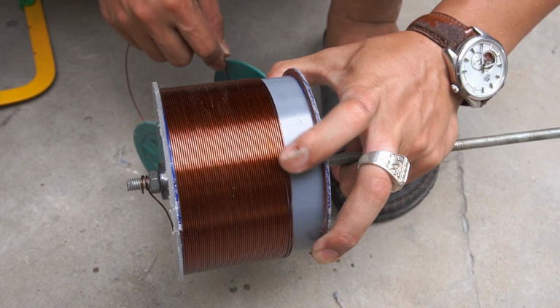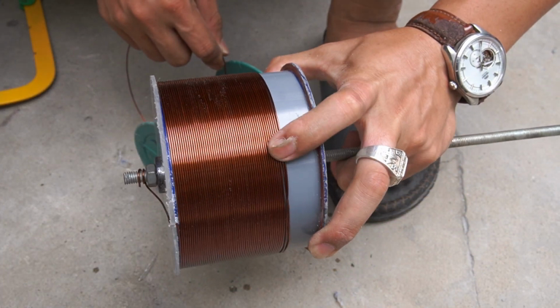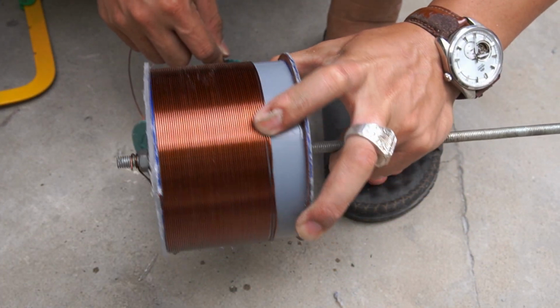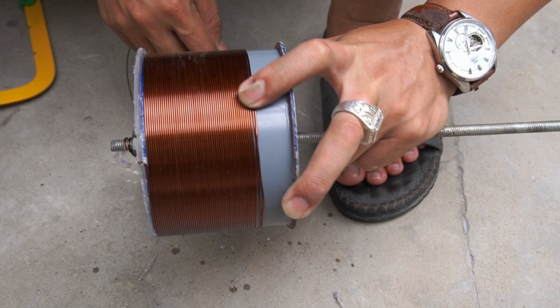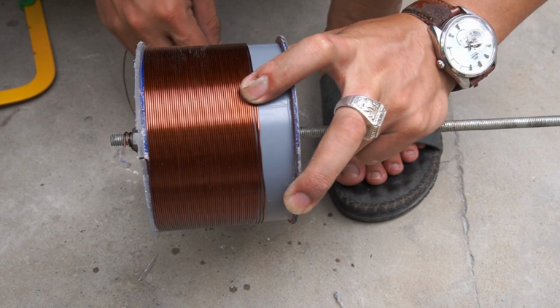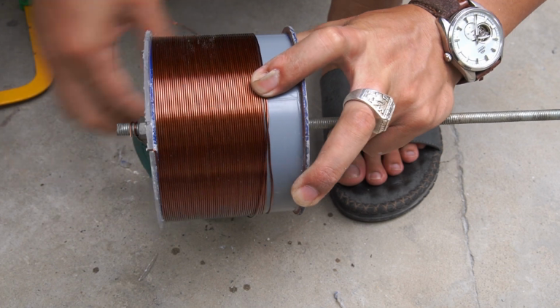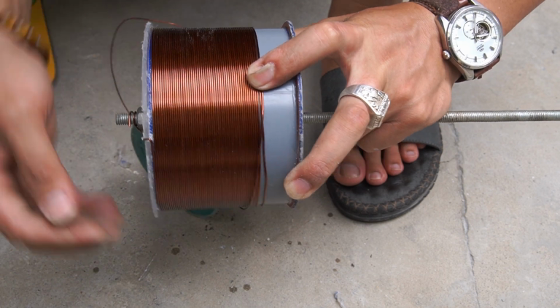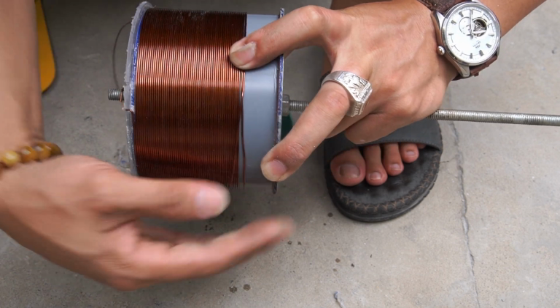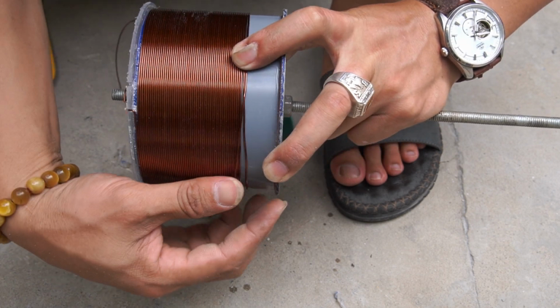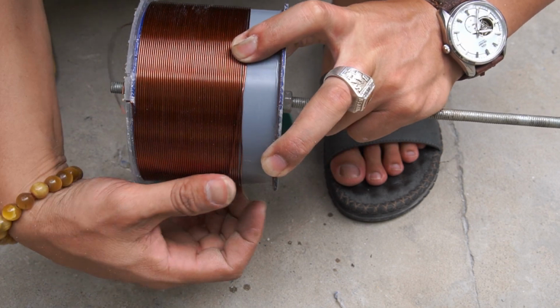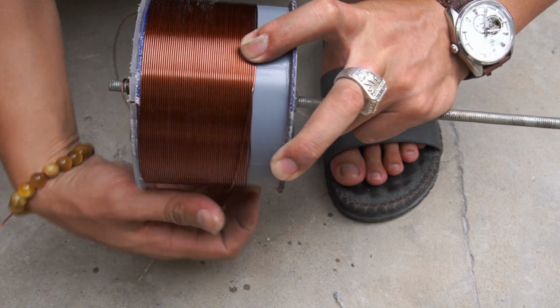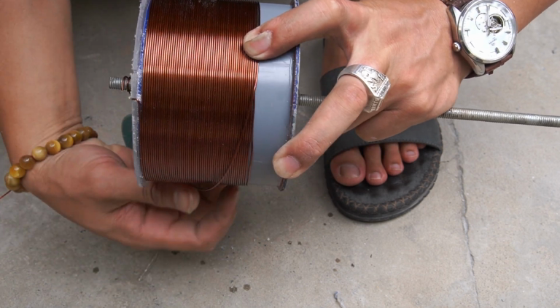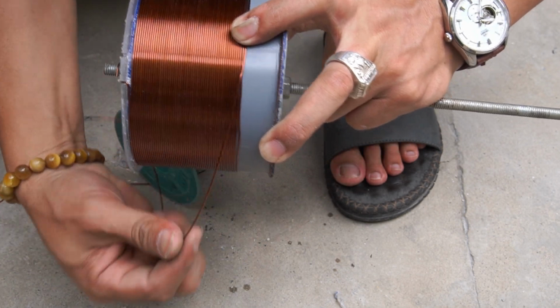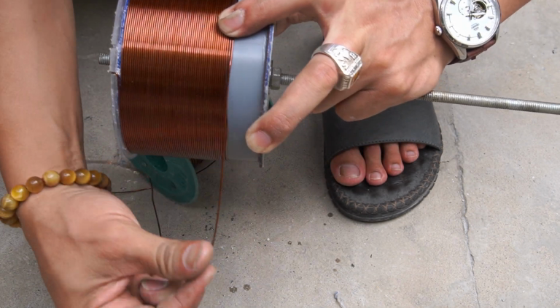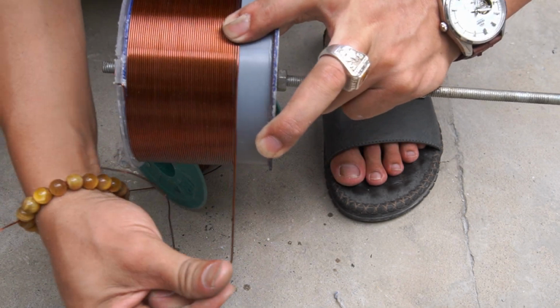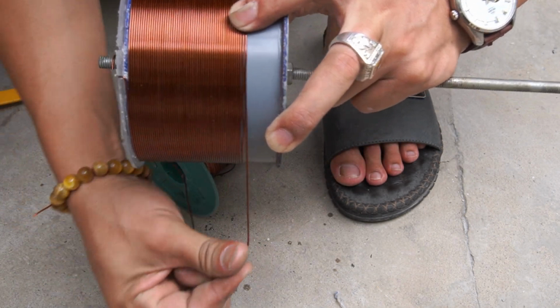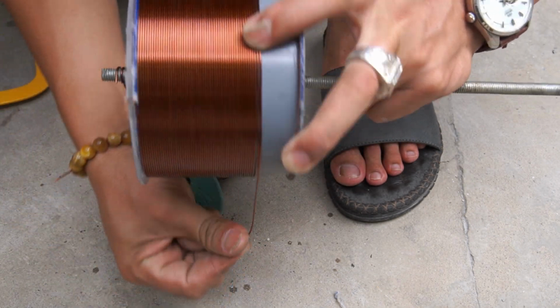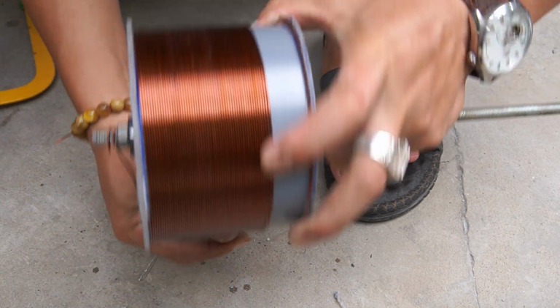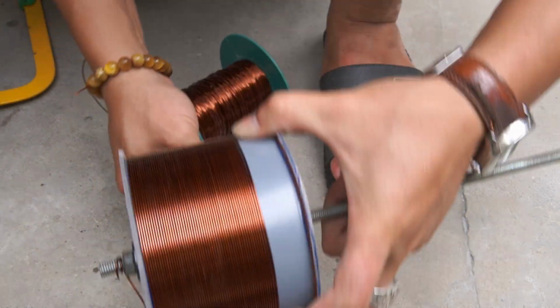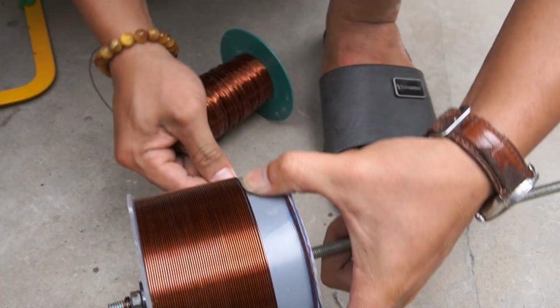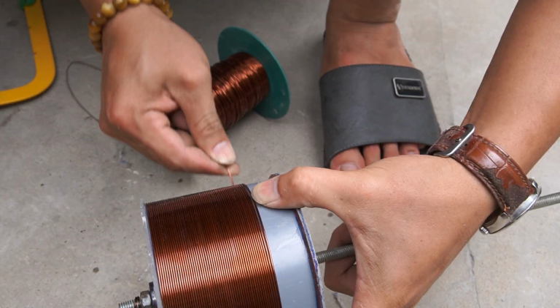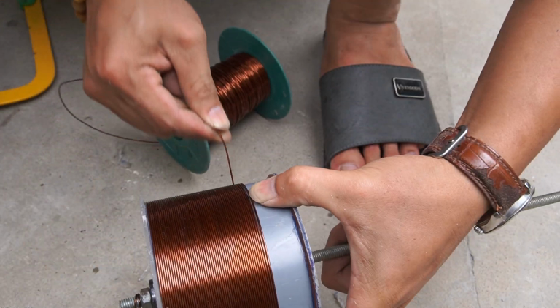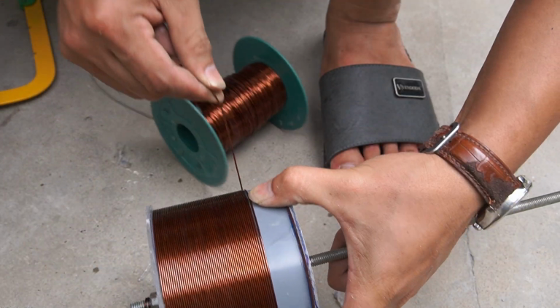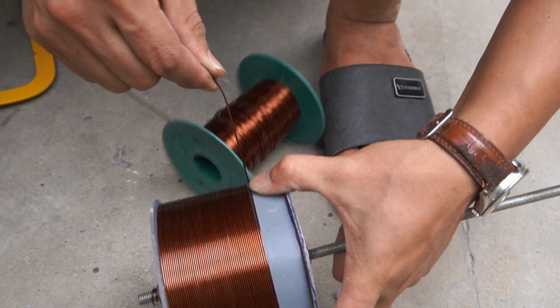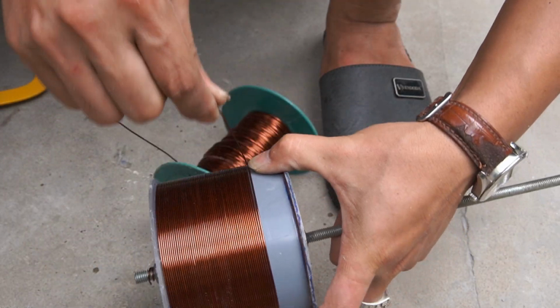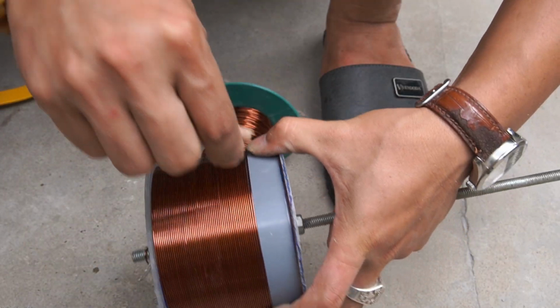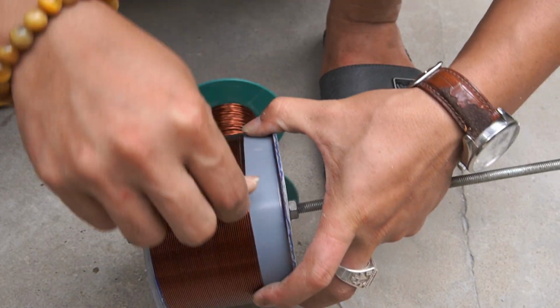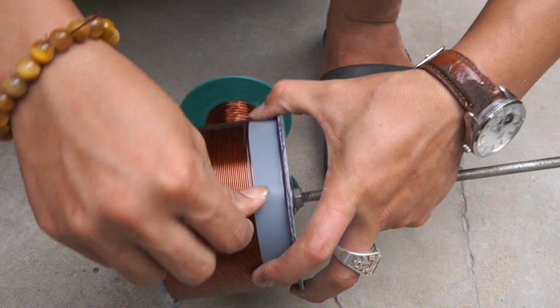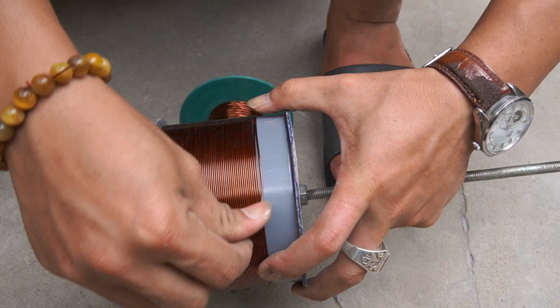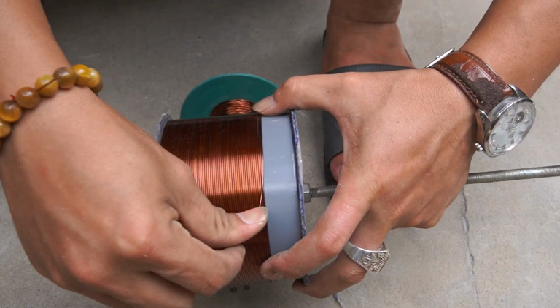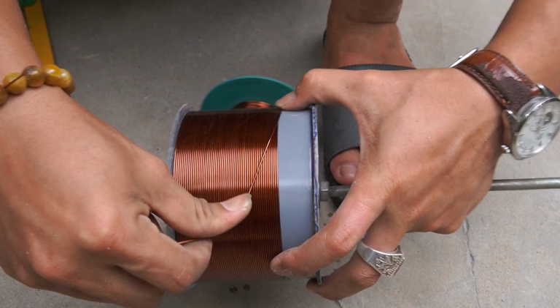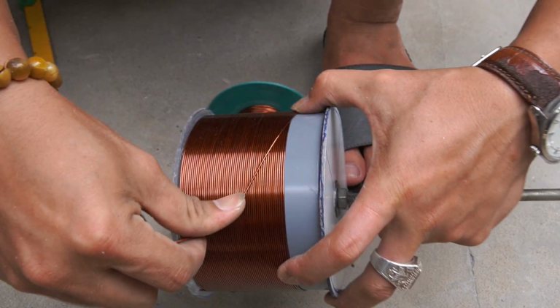I used one millimeter diameter copper wire wrapped around the plastic pipe to form the coil.